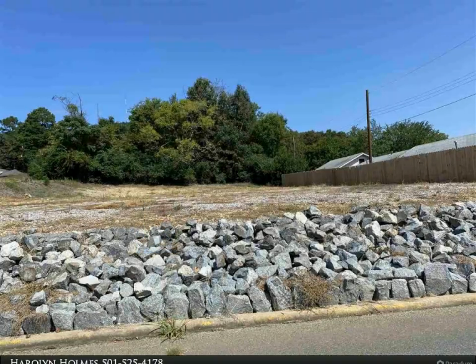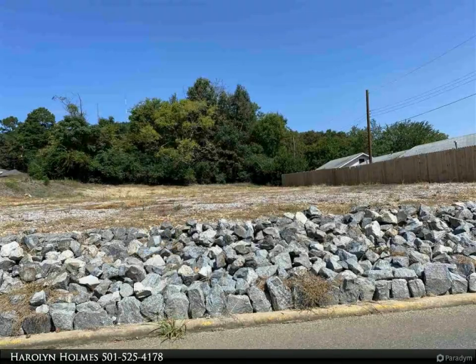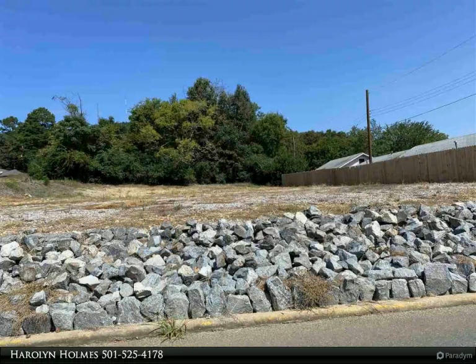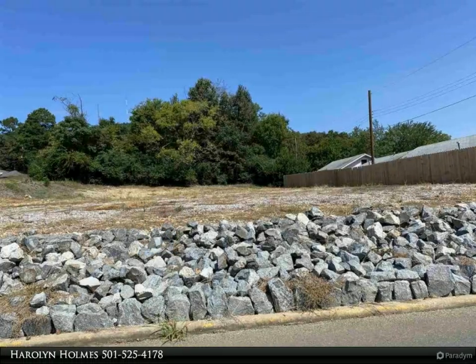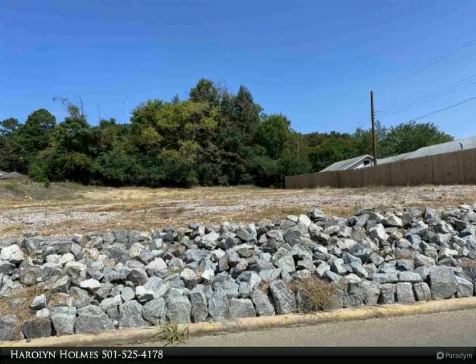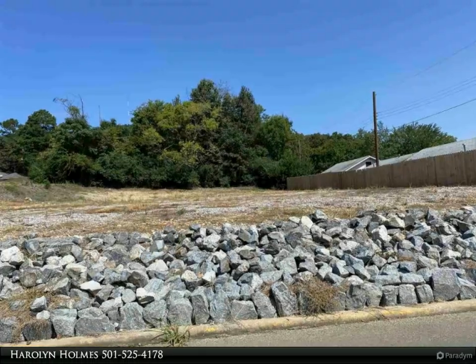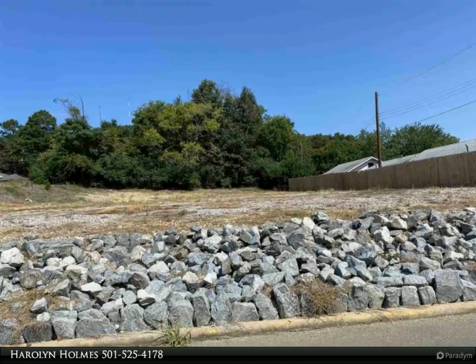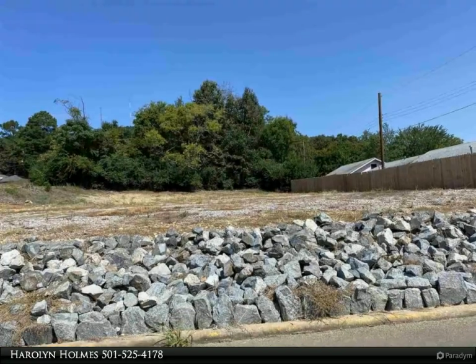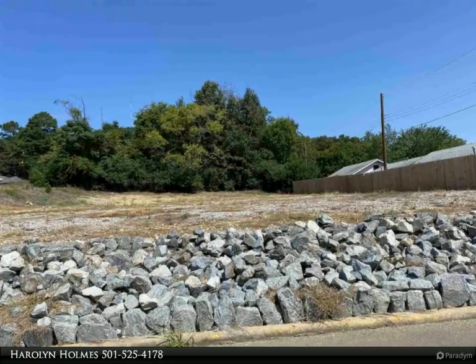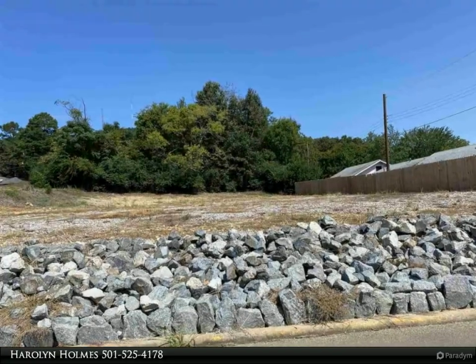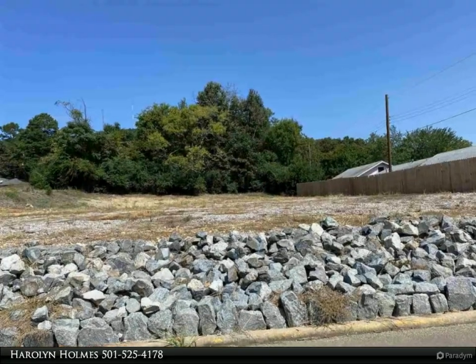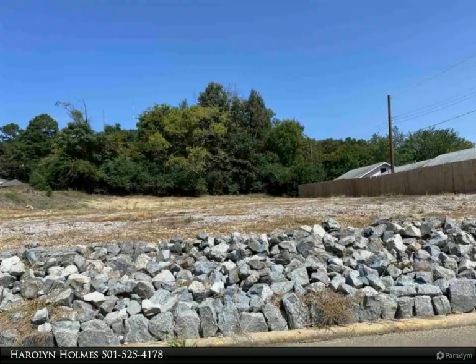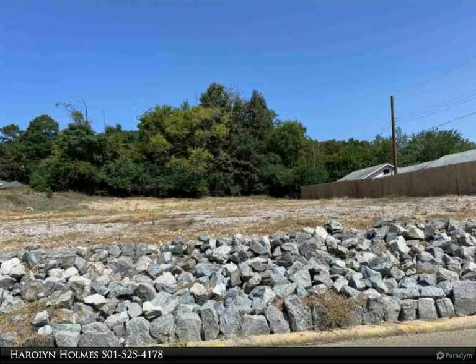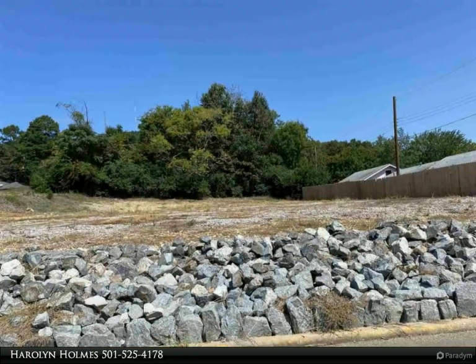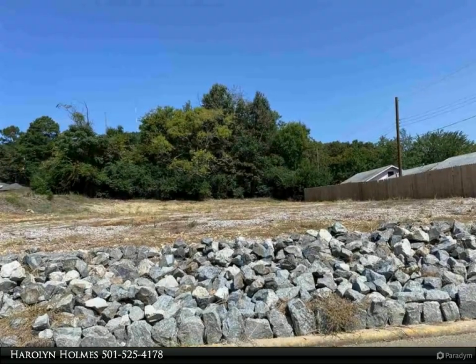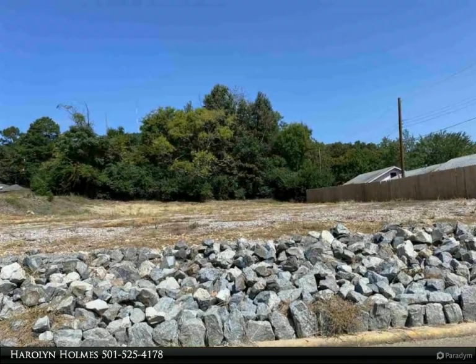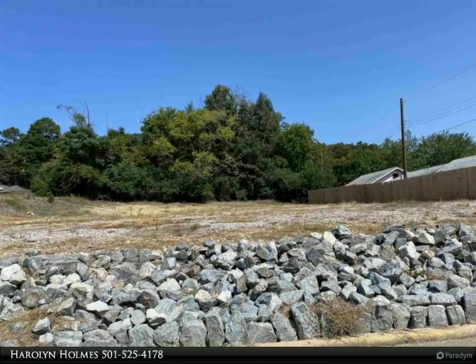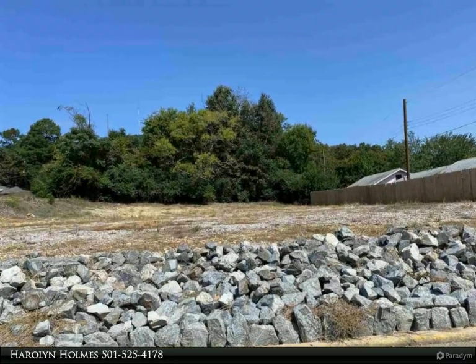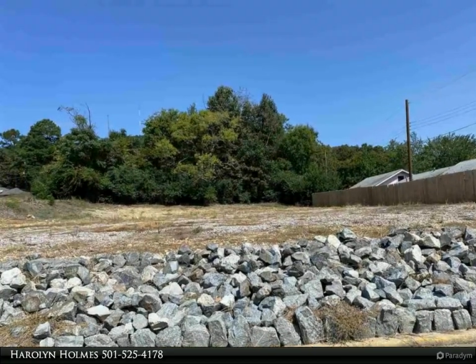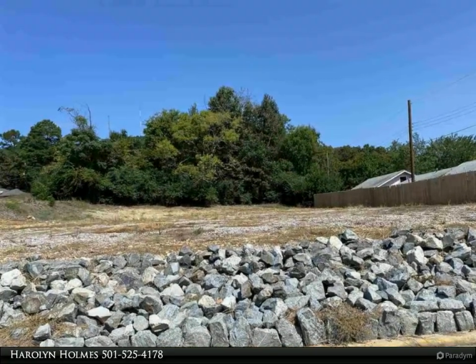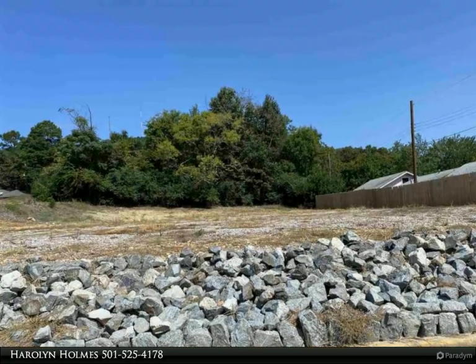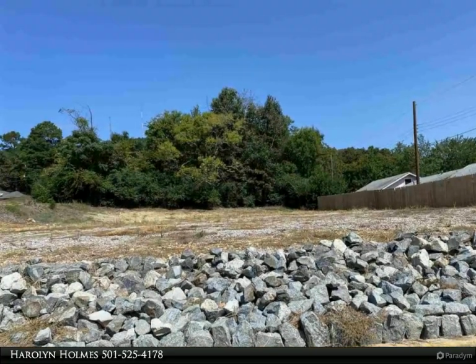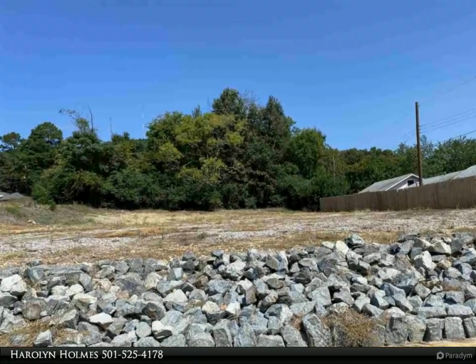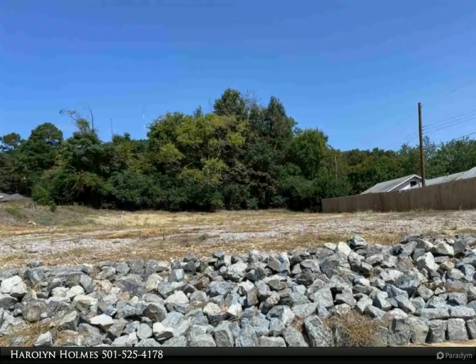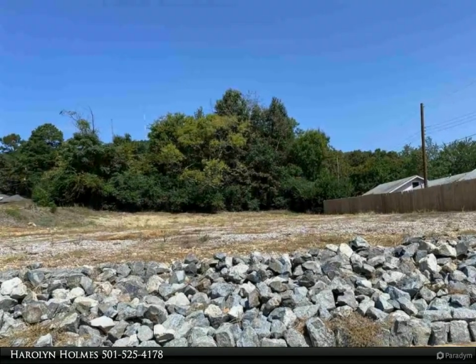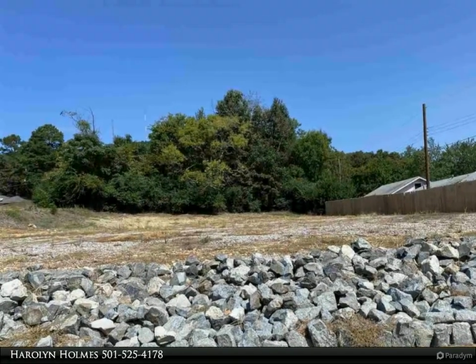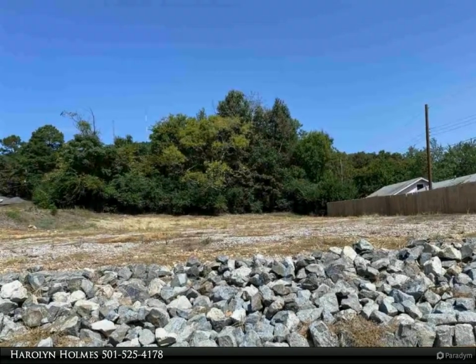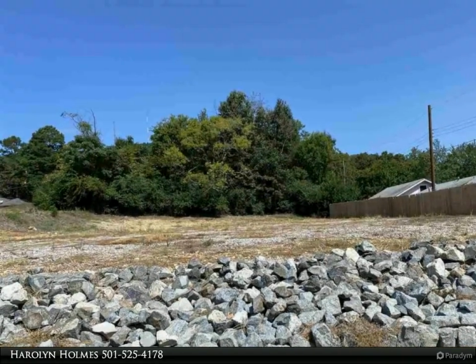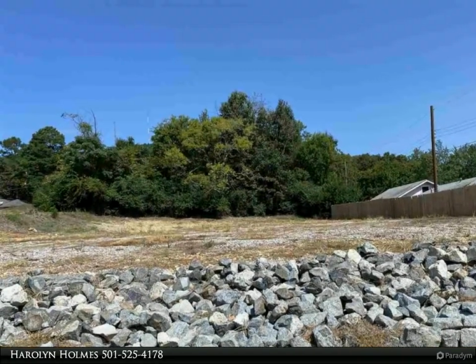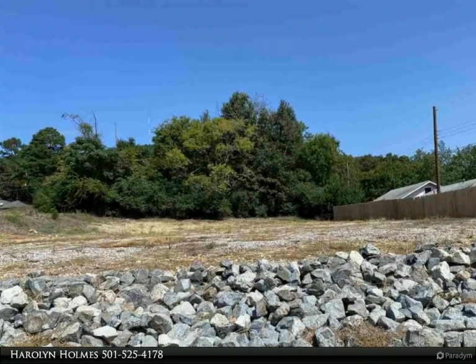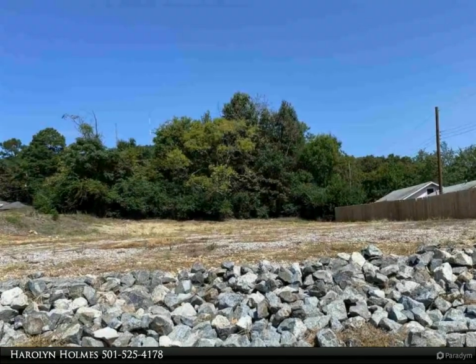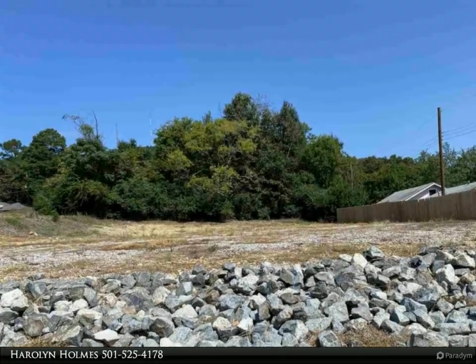This Hot Springs Realty Inc. property video is presented by Haralyn Holmes.